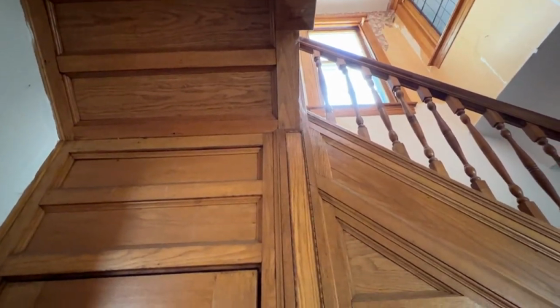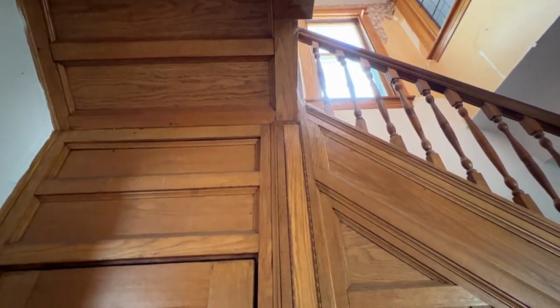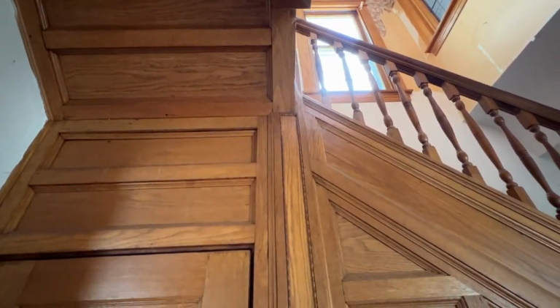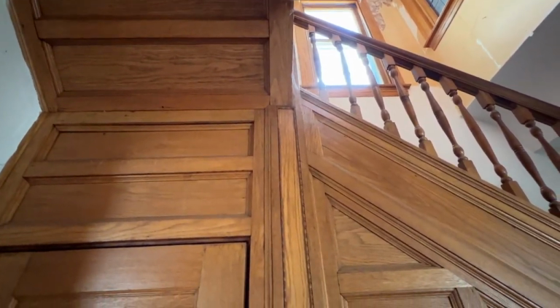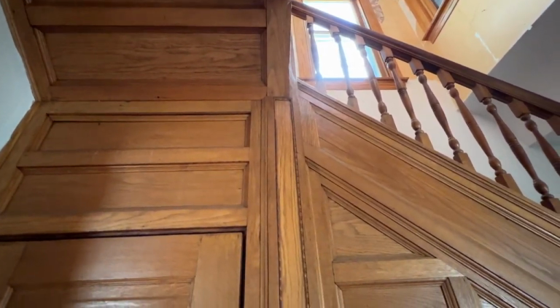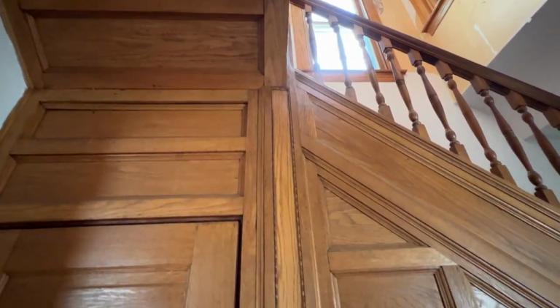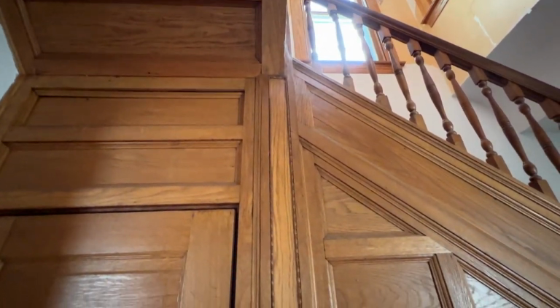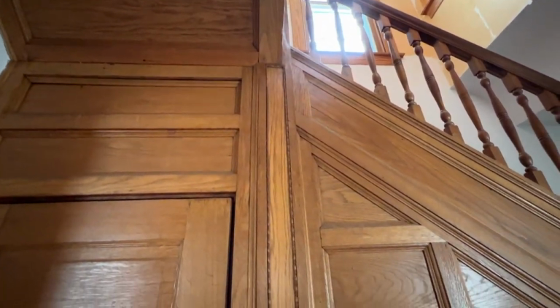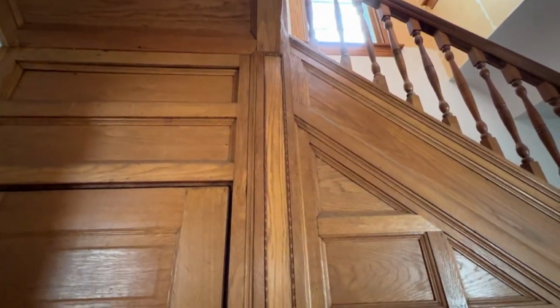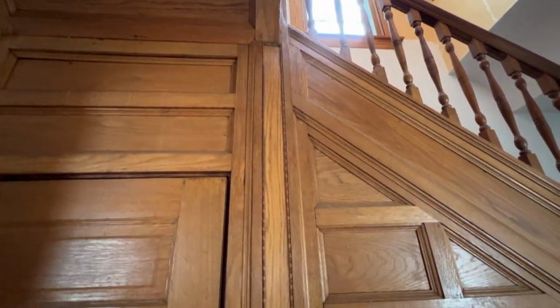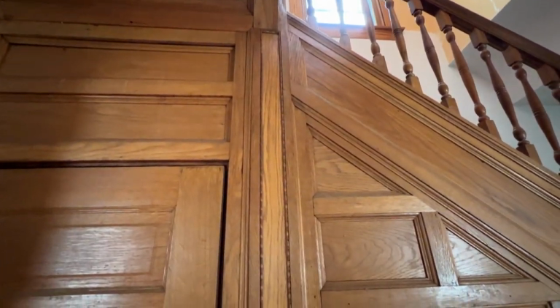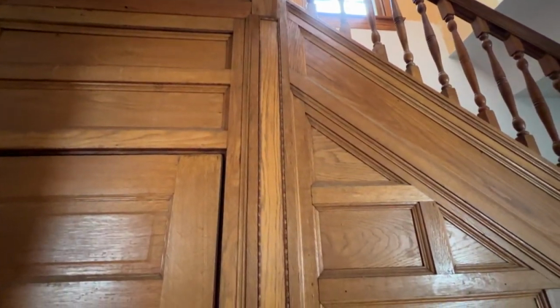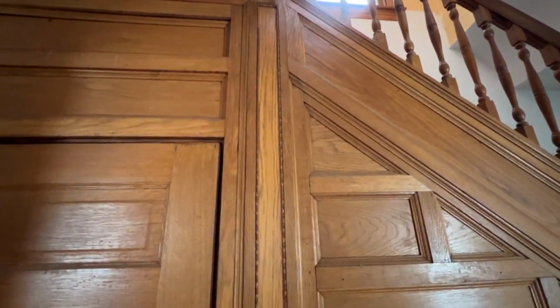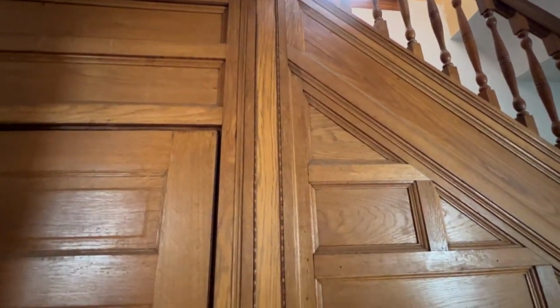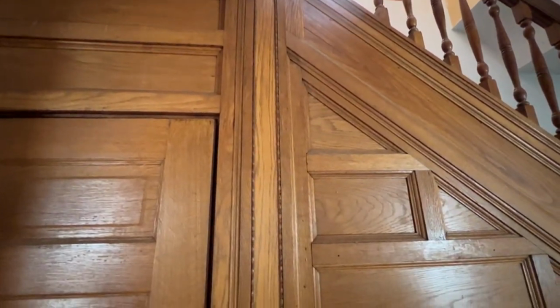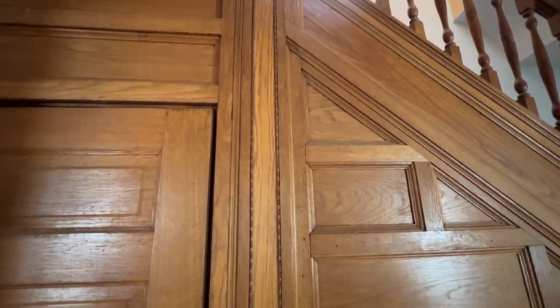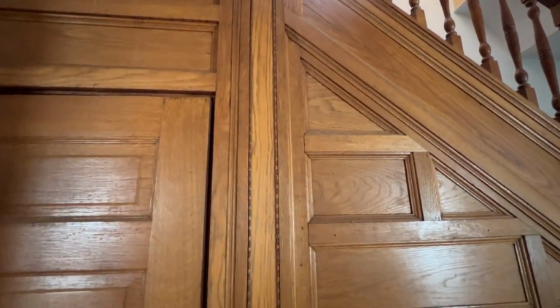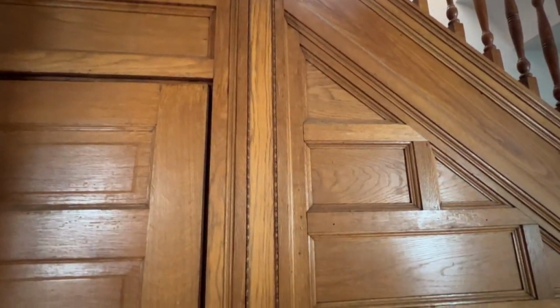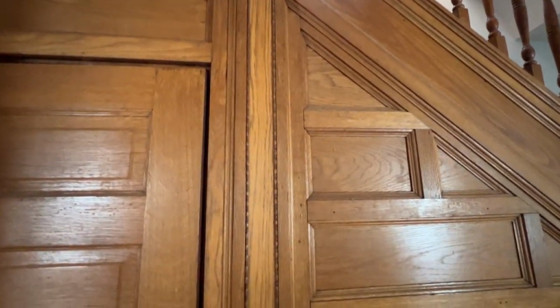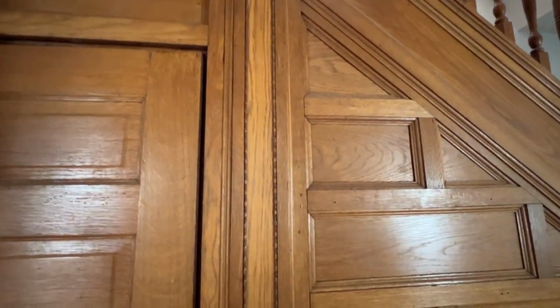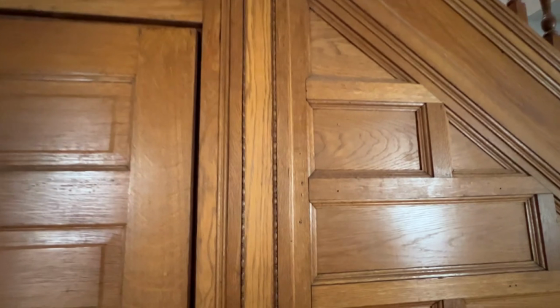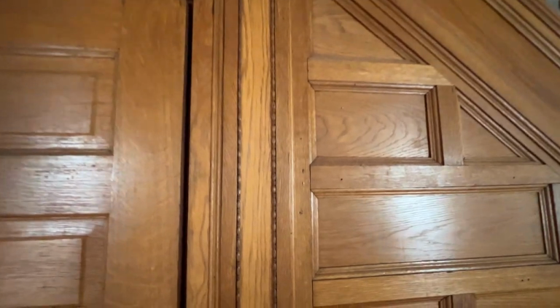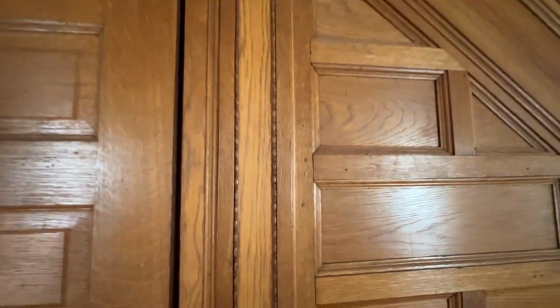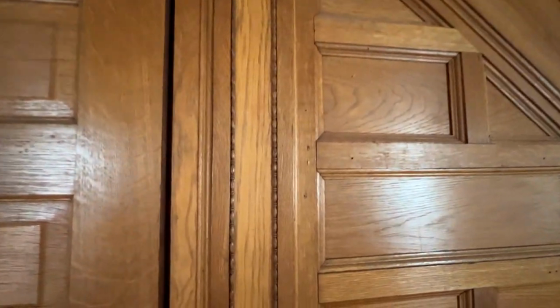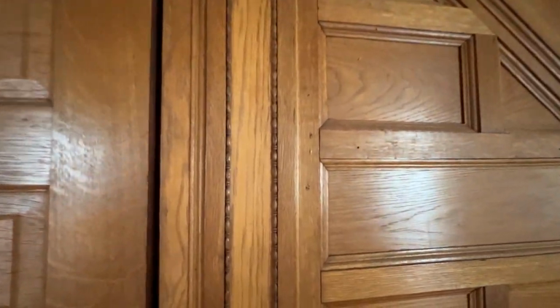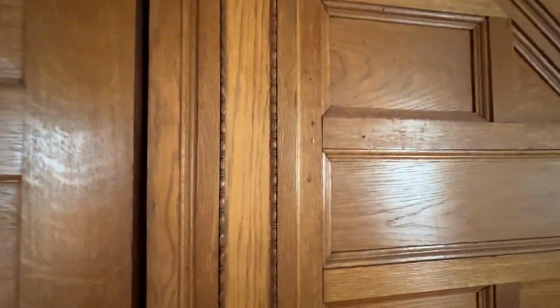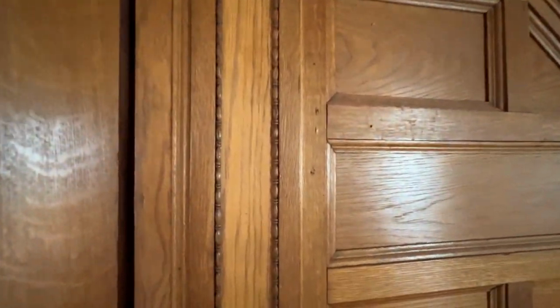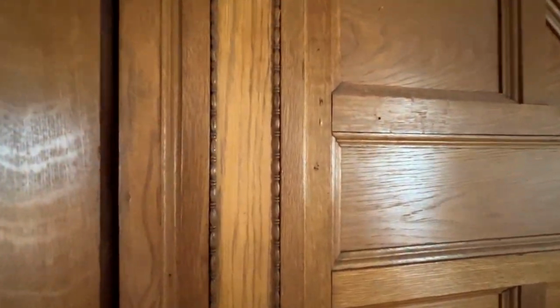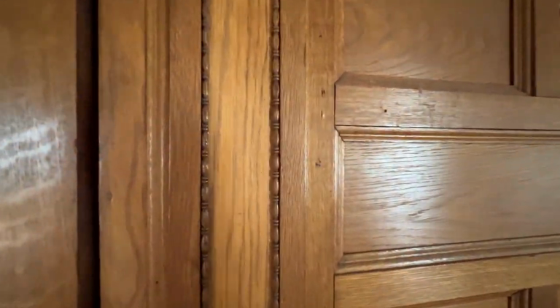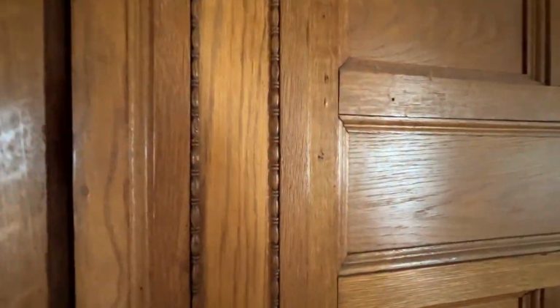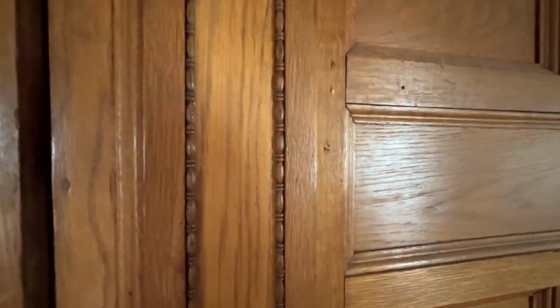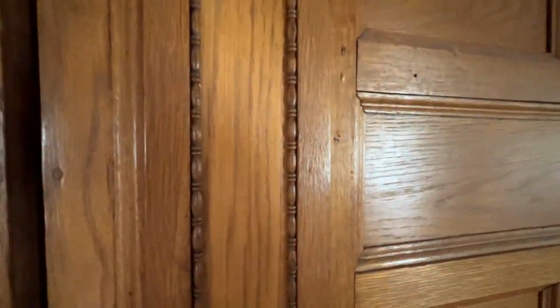Look at this beautiful unpainted woodwork. You can never get this glow back once the wood's been painted.